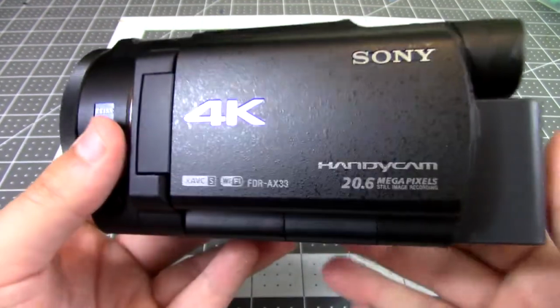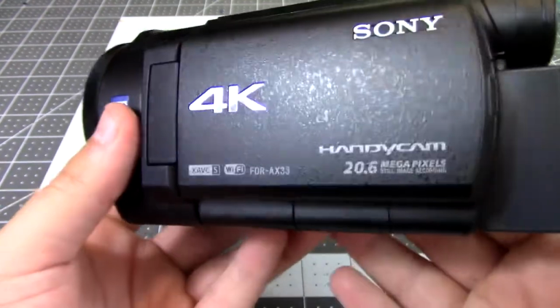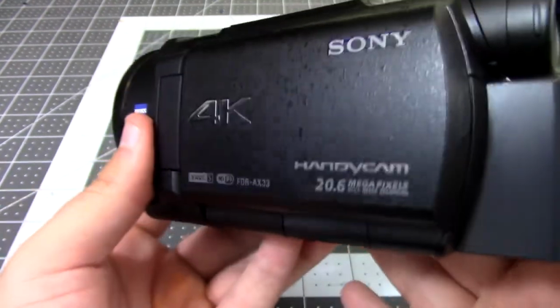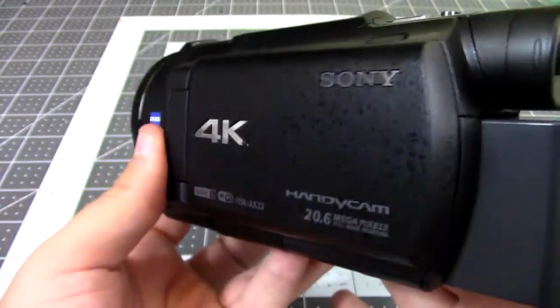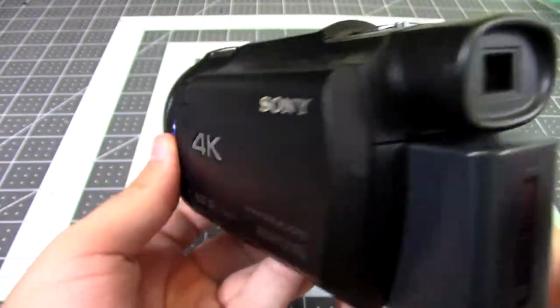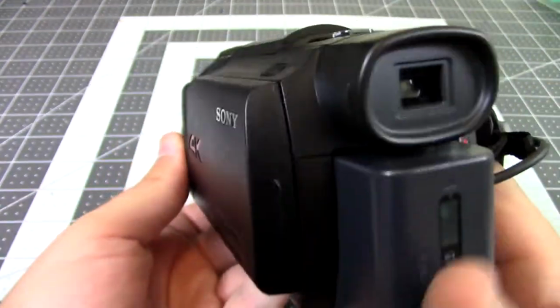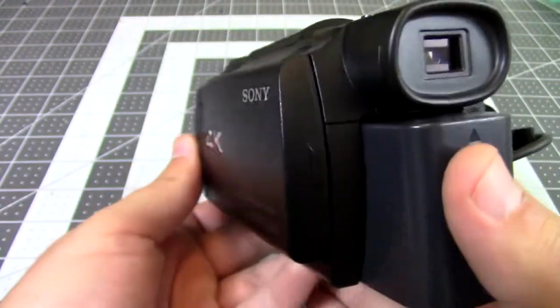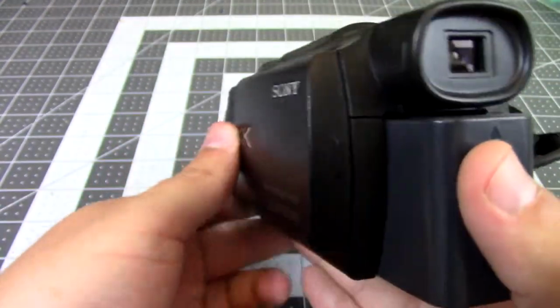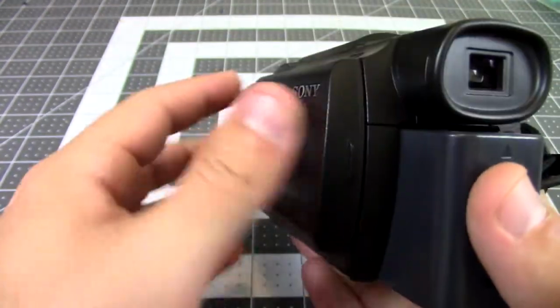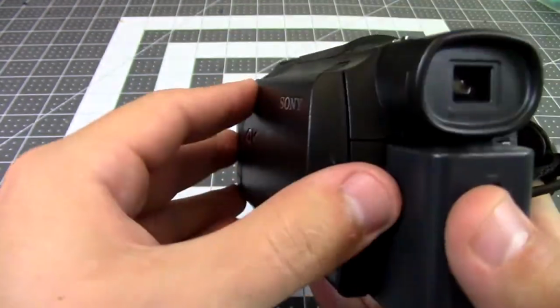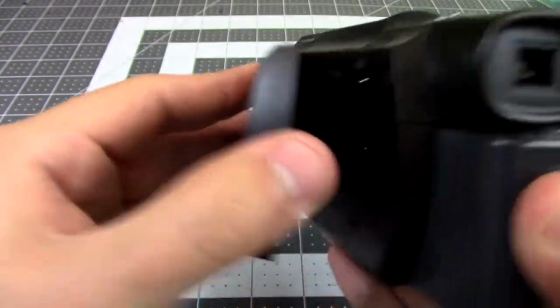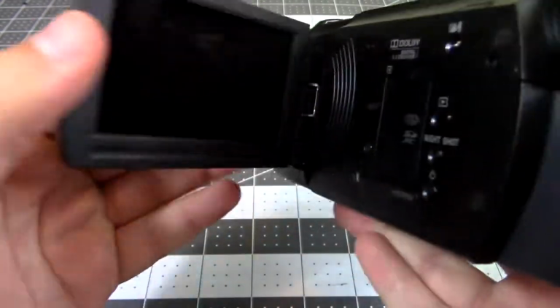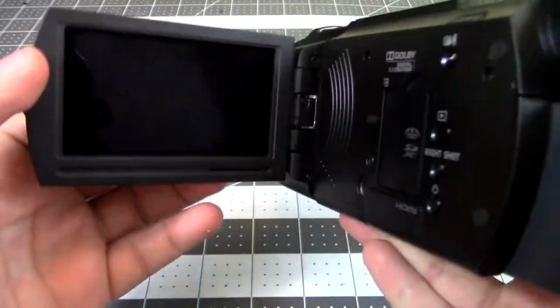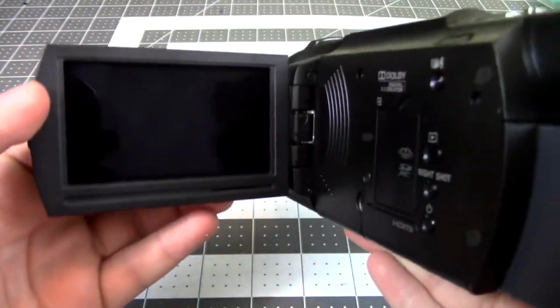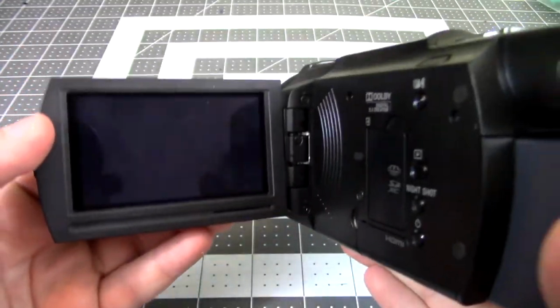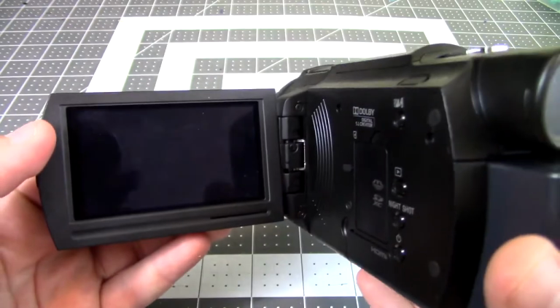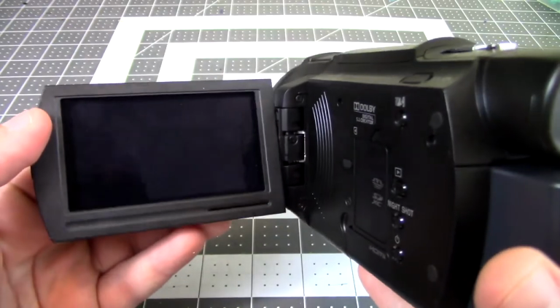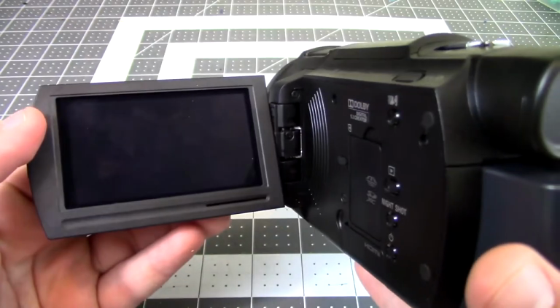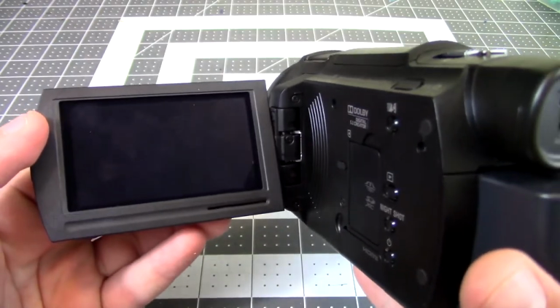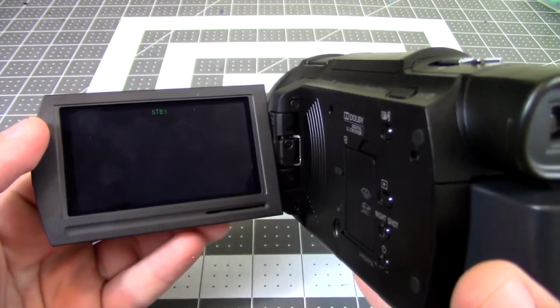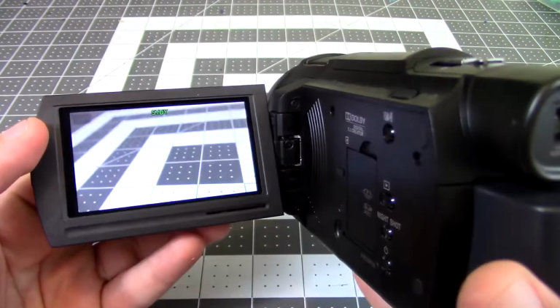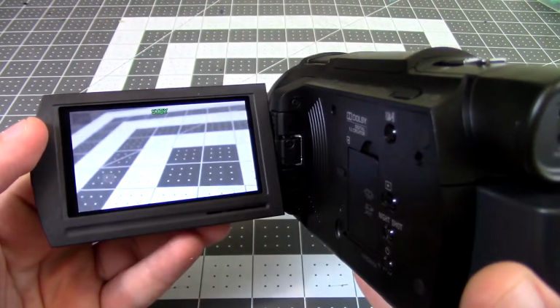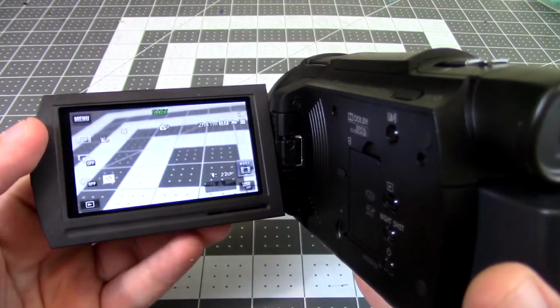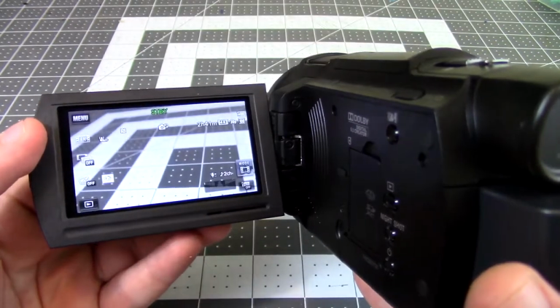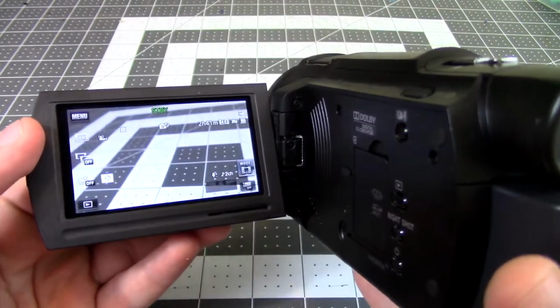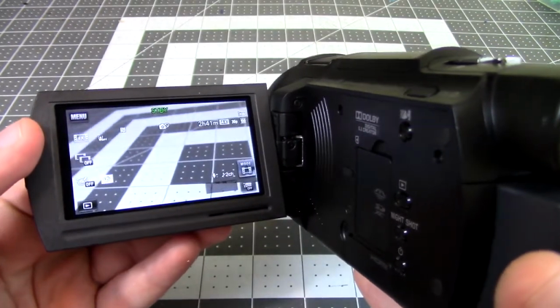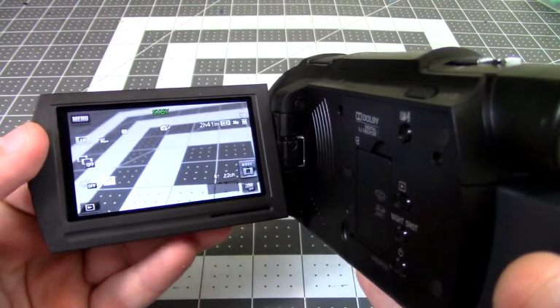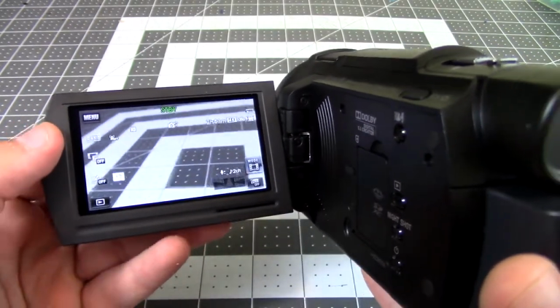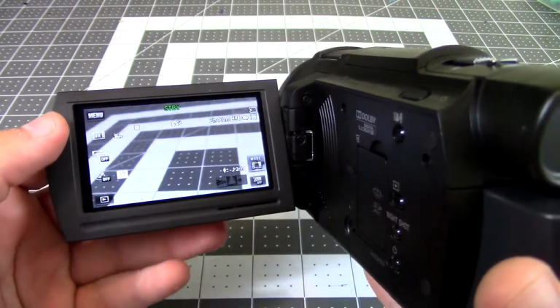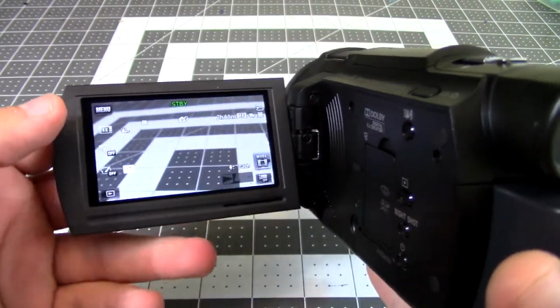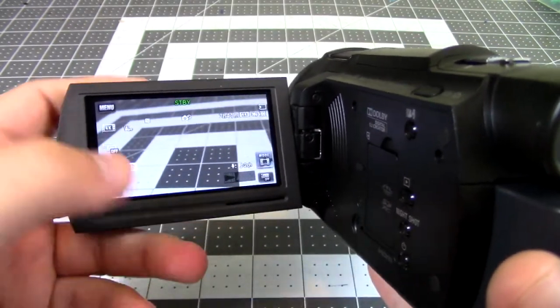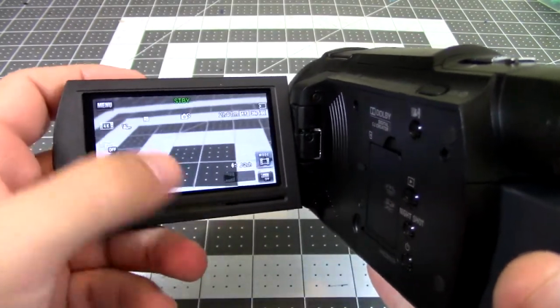This is a camcorder style video camera capable of shooting 4K at 30 frames per second and HD at 60 frames per second.